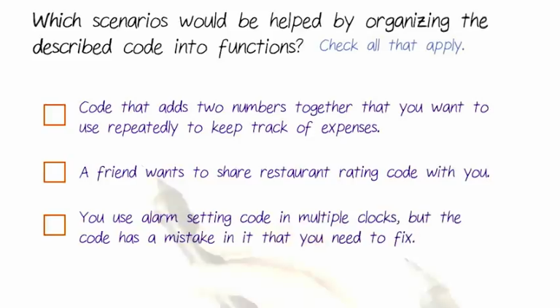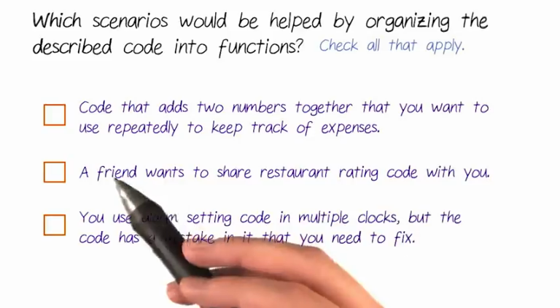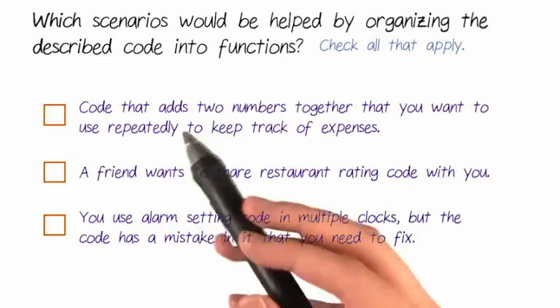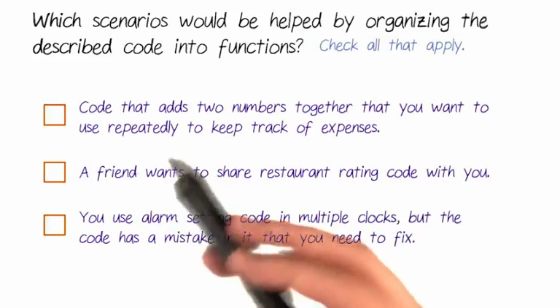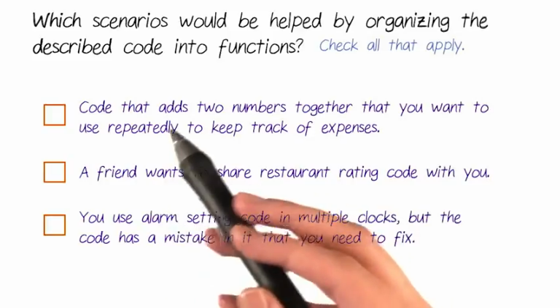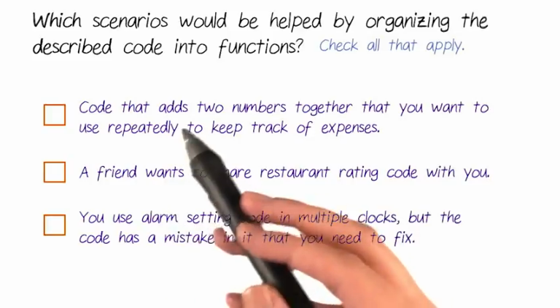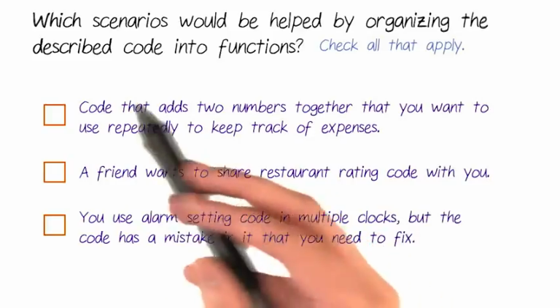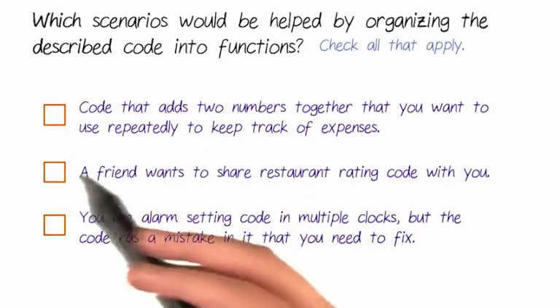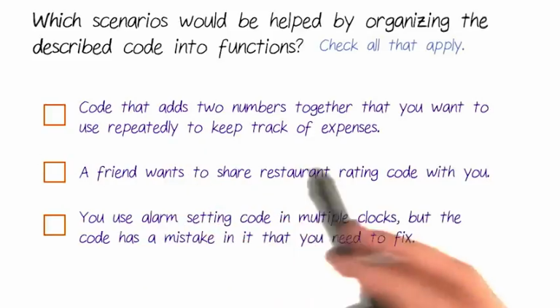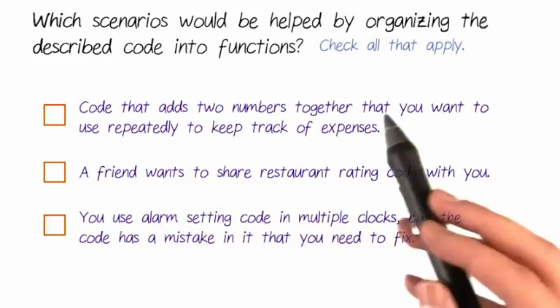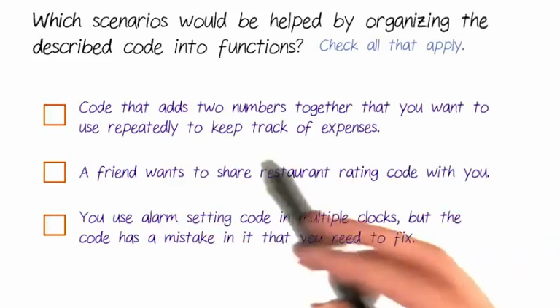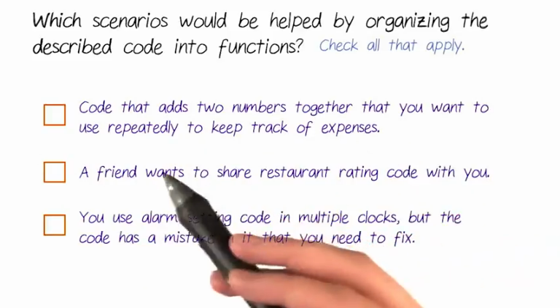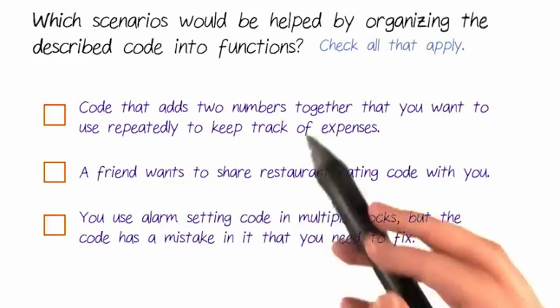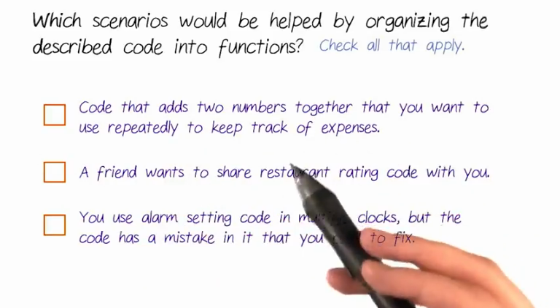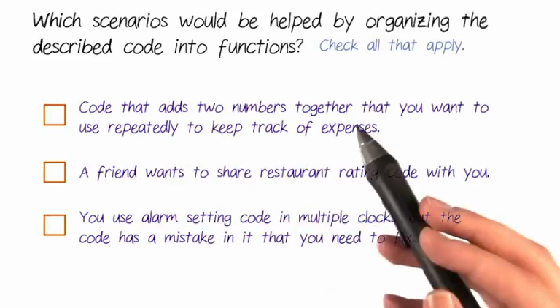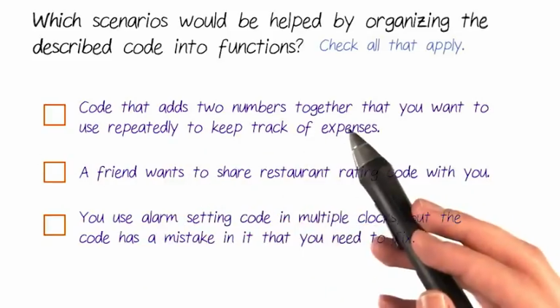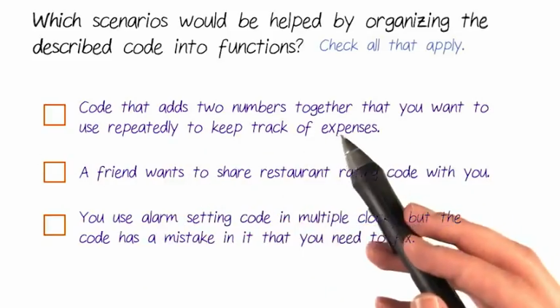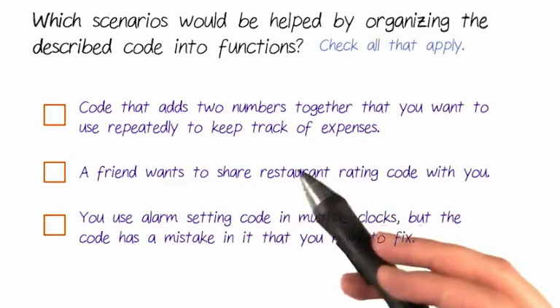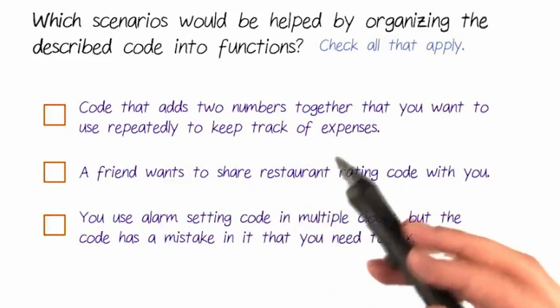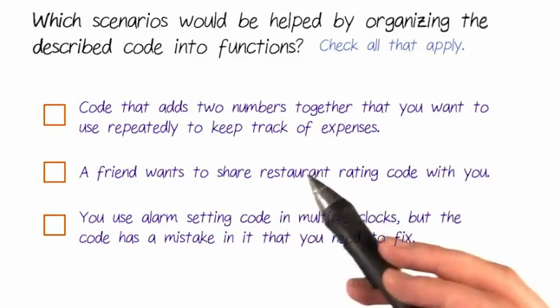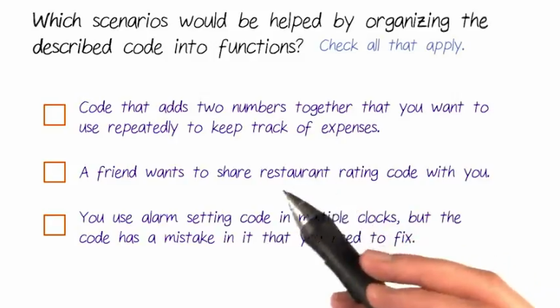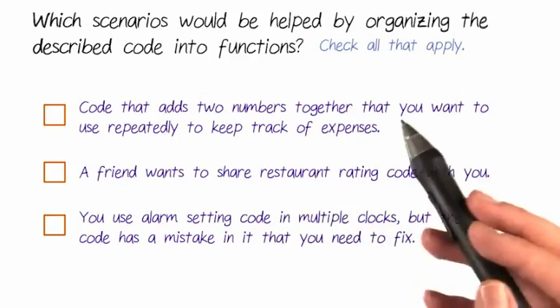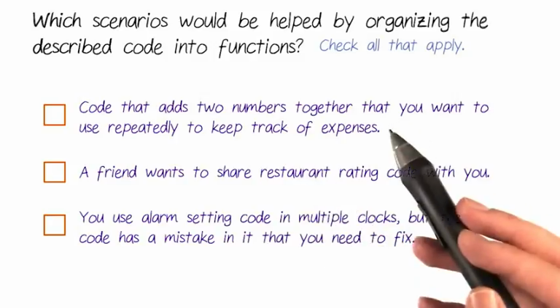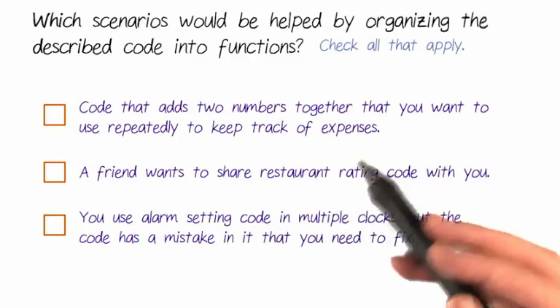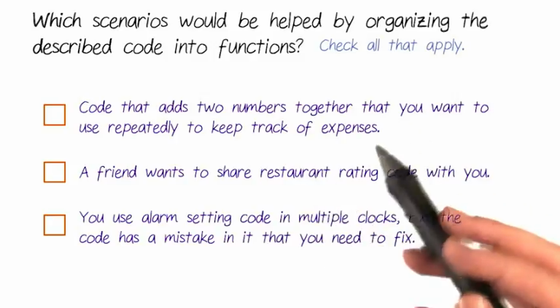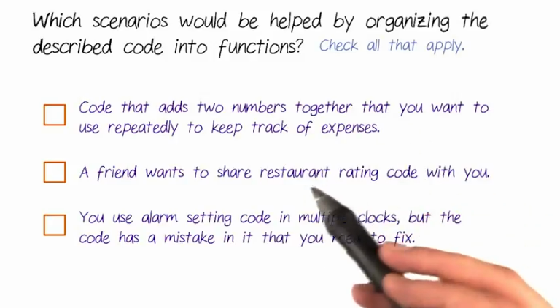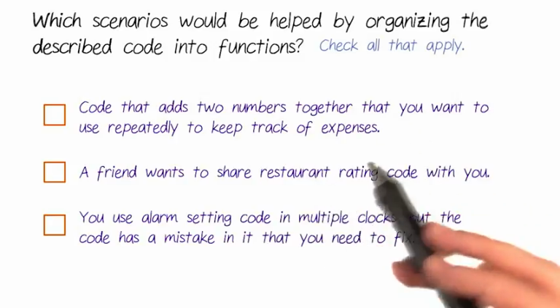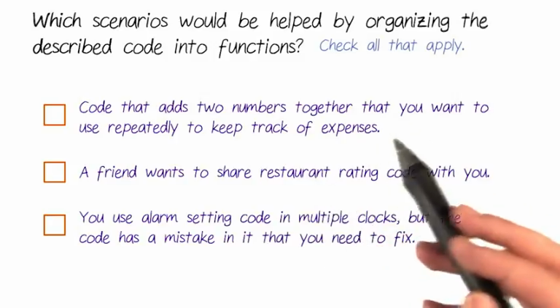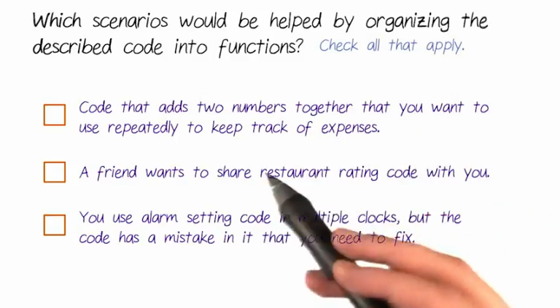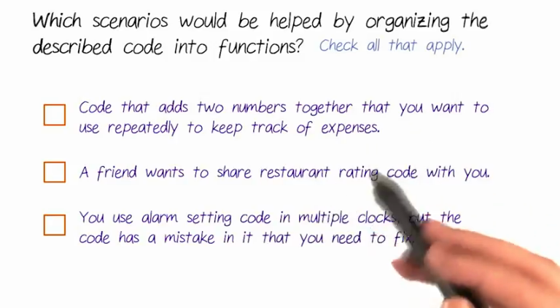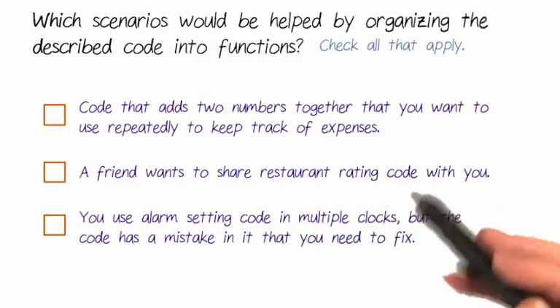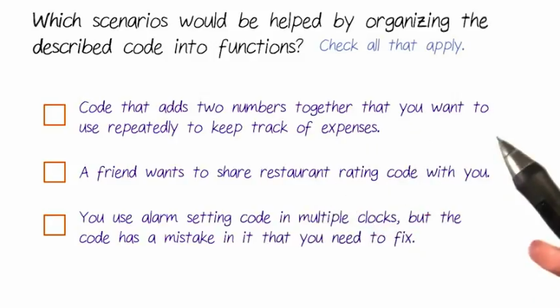In scenario one, you've written a block of code that adds two numbers together, and you want to use it repeatedly to calculate your expenses over some time.